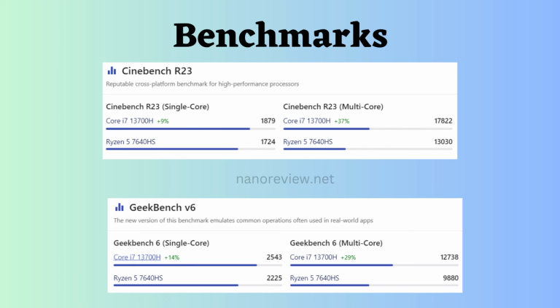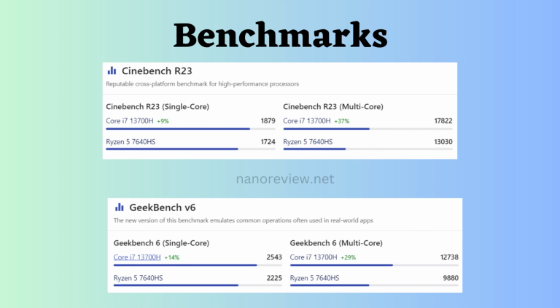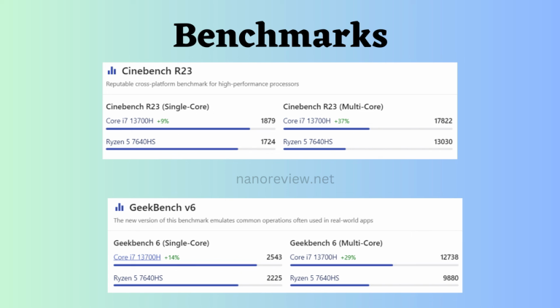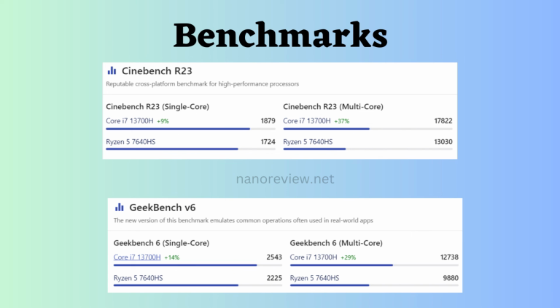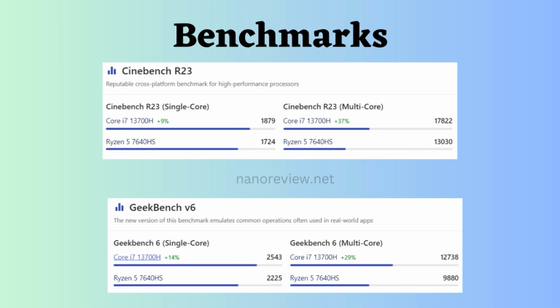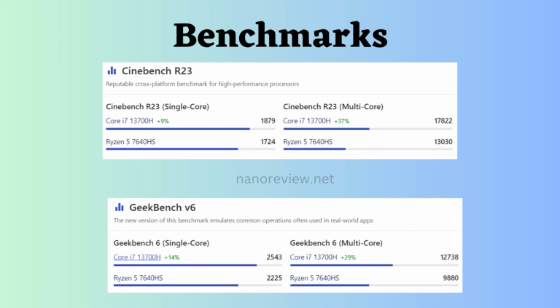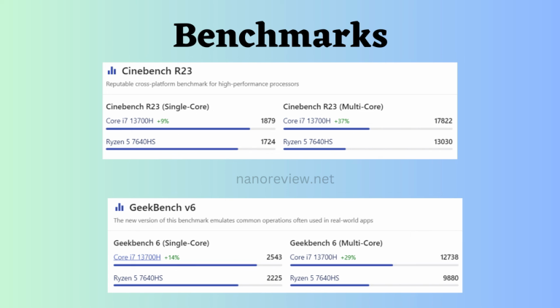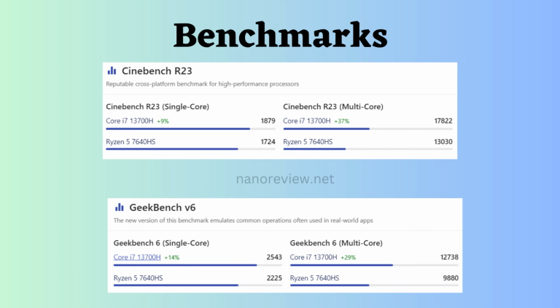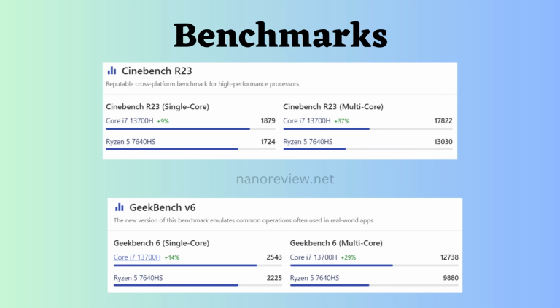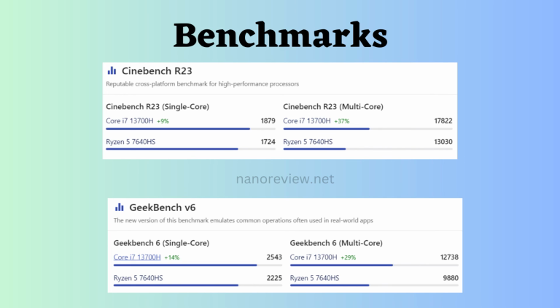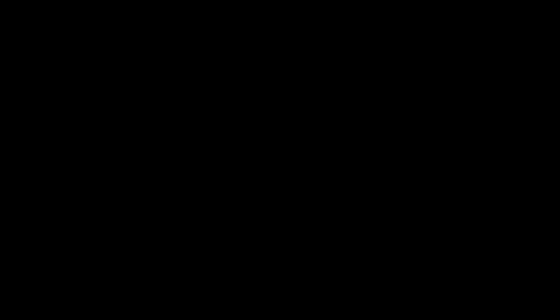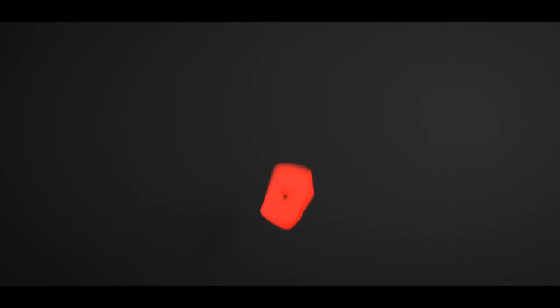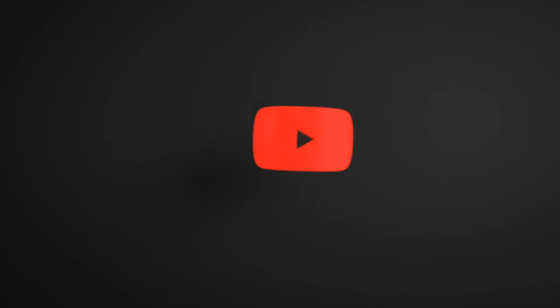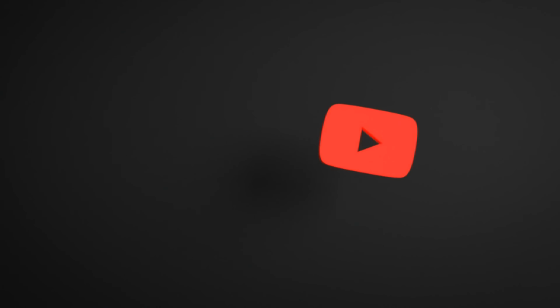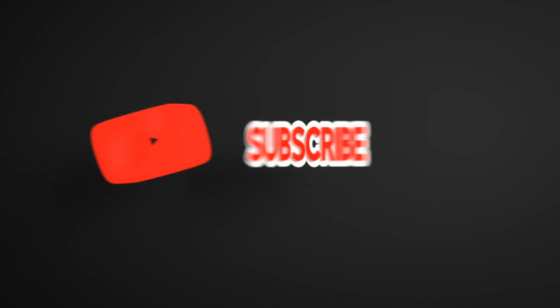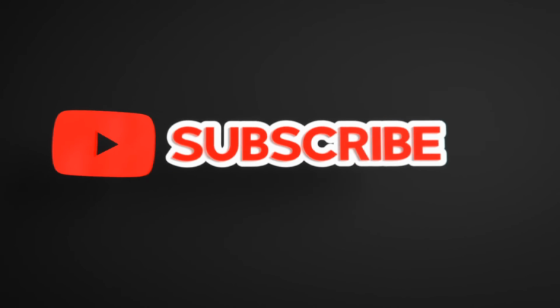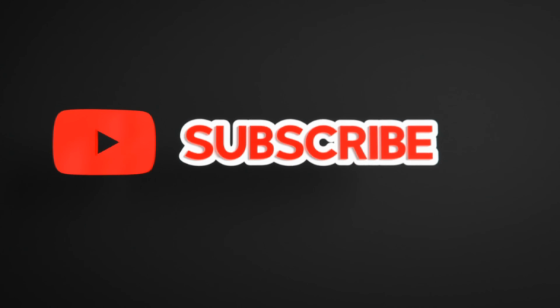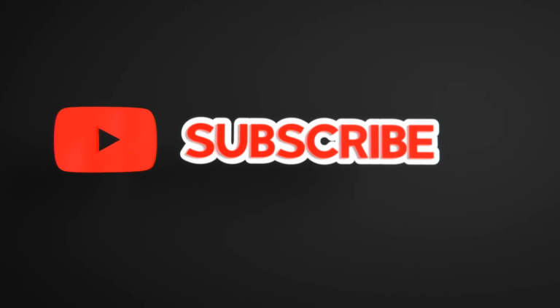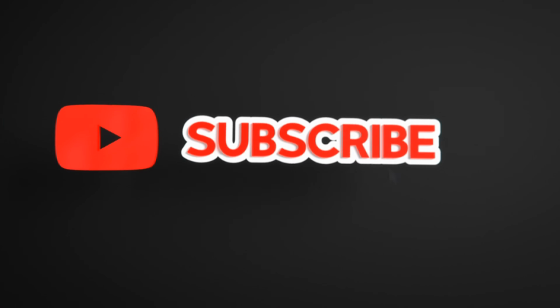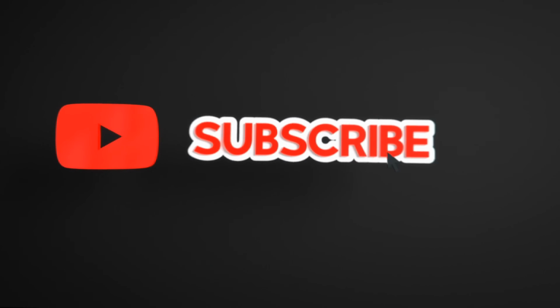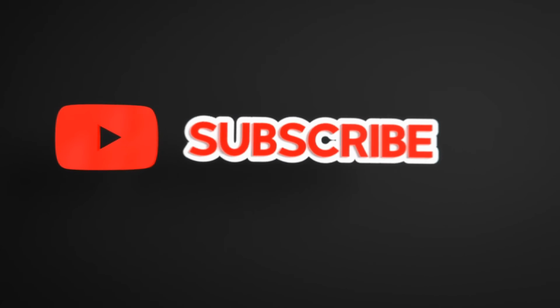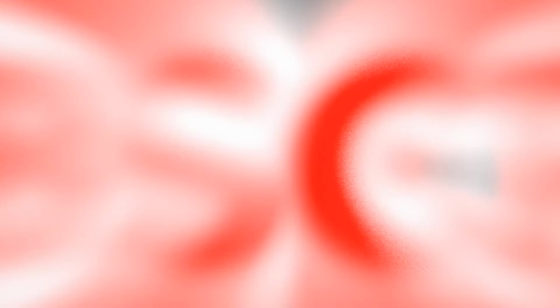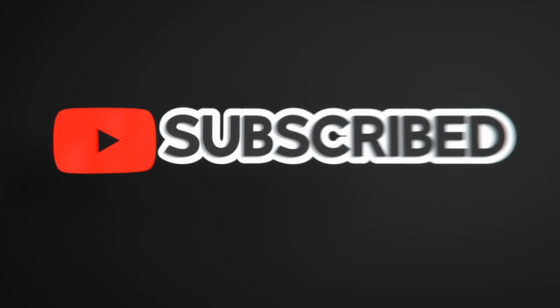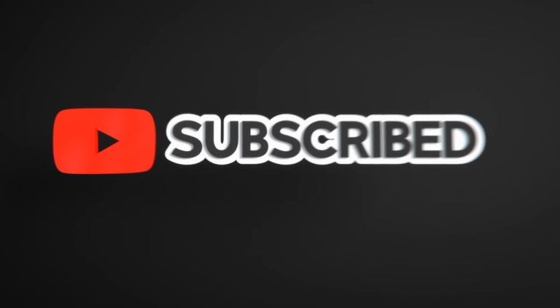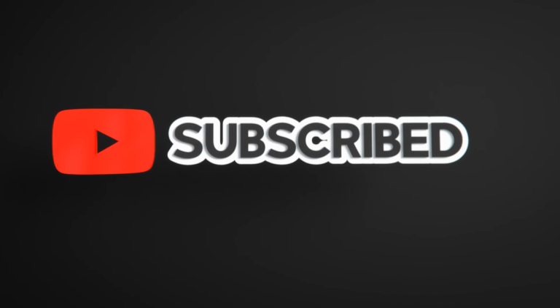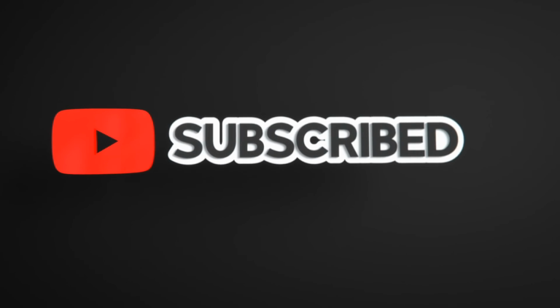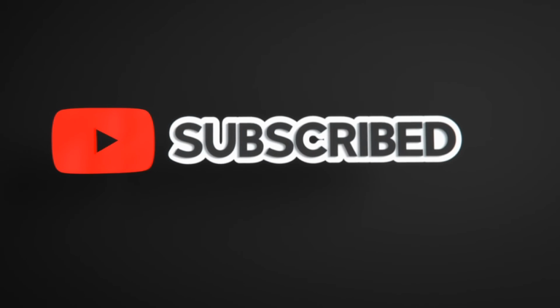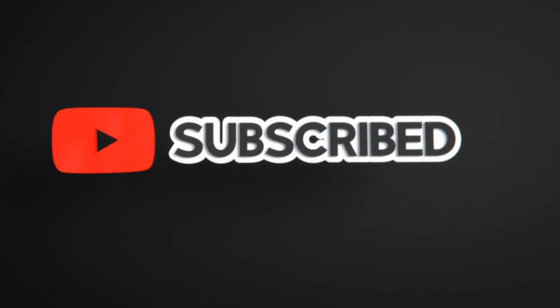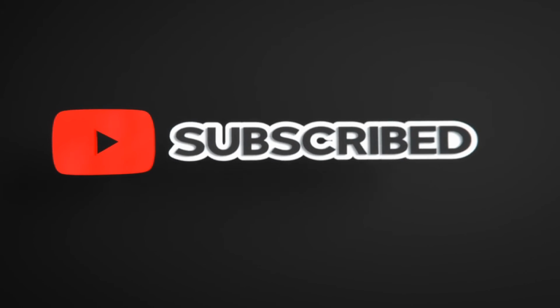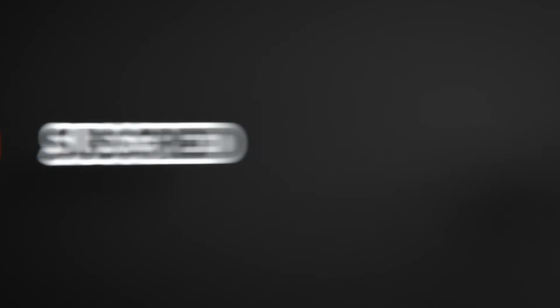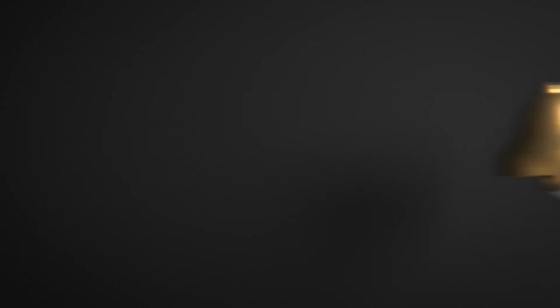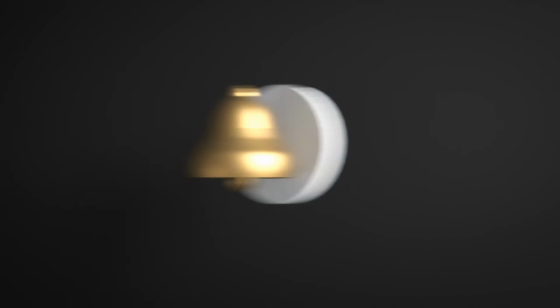That's it for today. If you liked this video, please like, share, and subscribe to the channel. Also click the bell icon to never miss any updates.